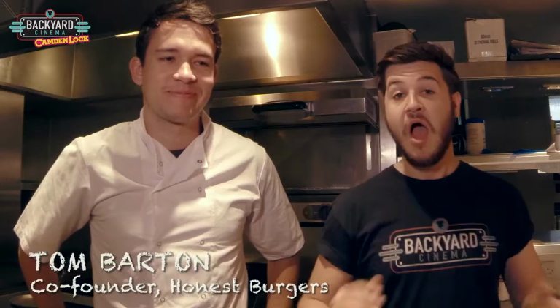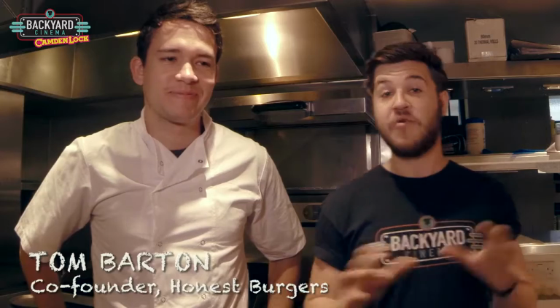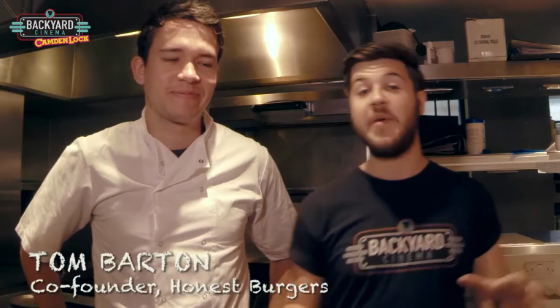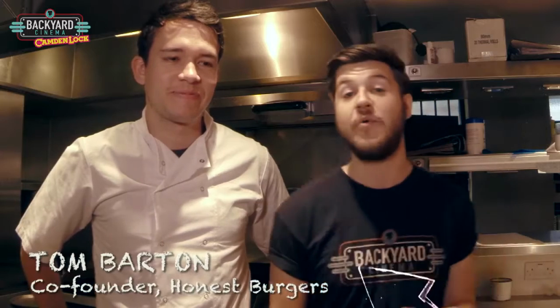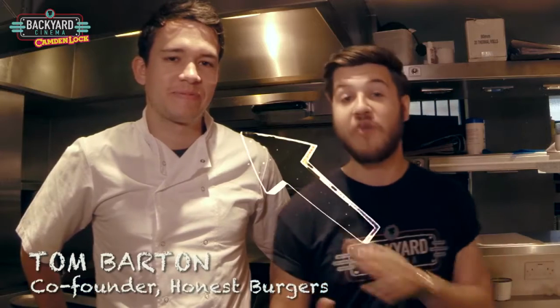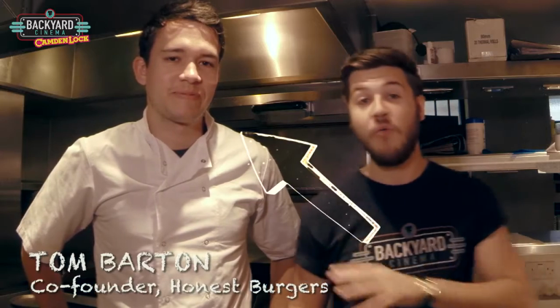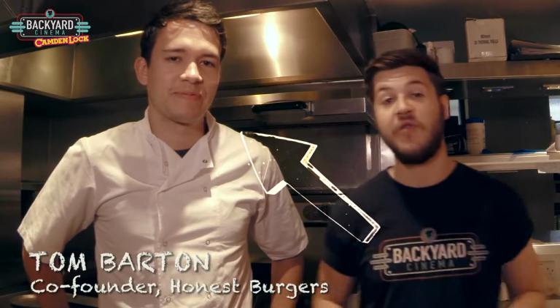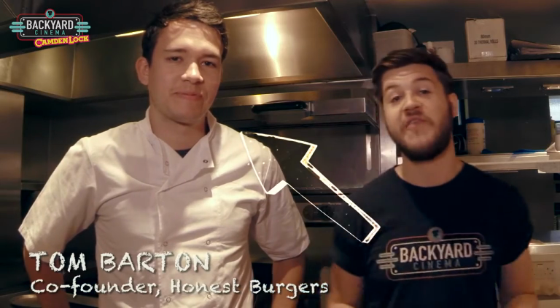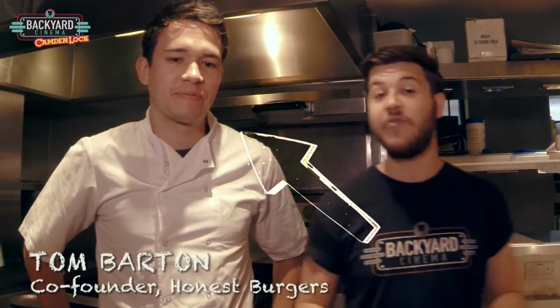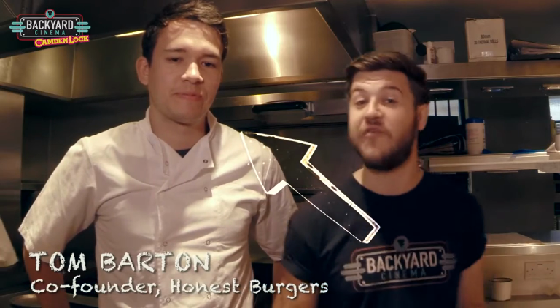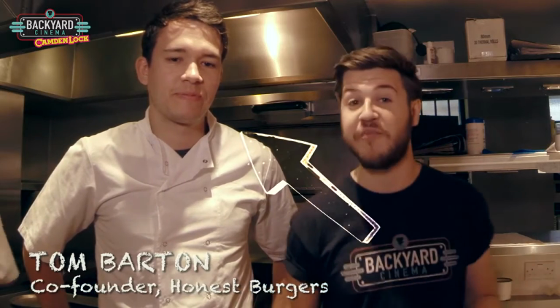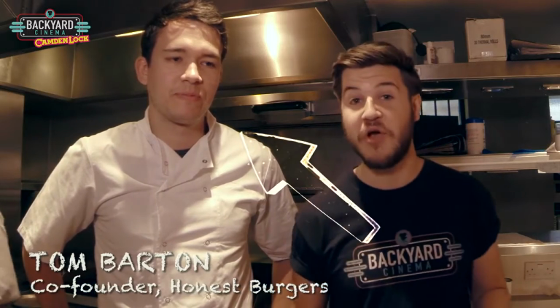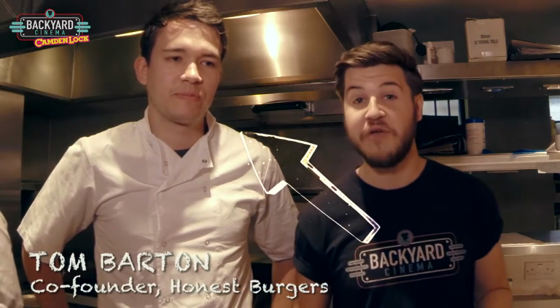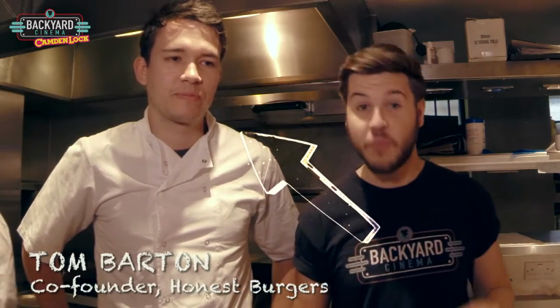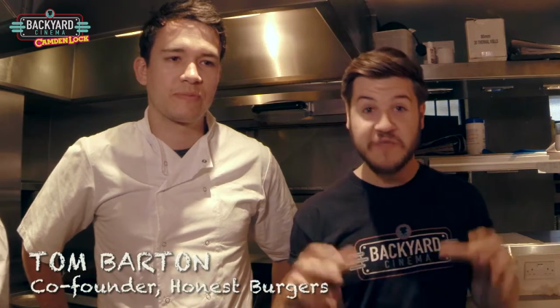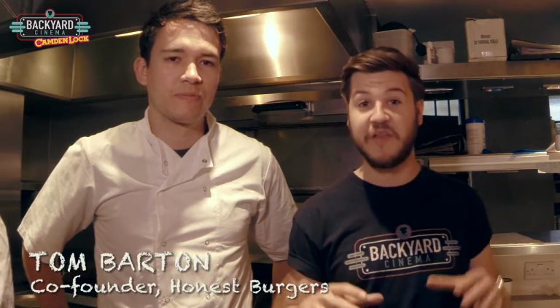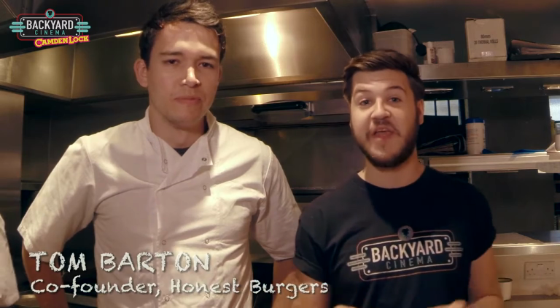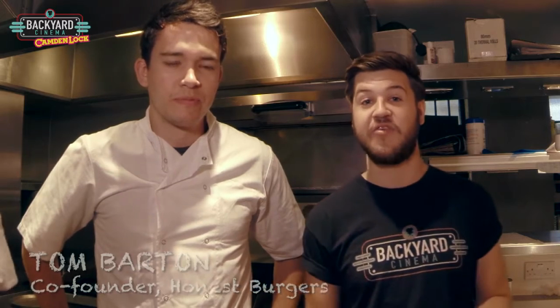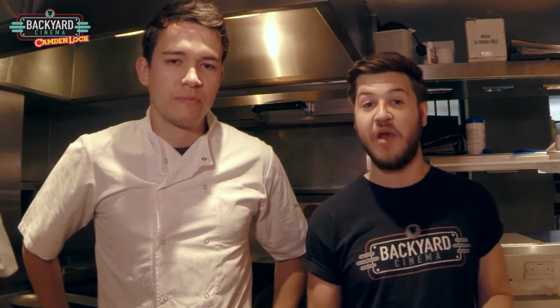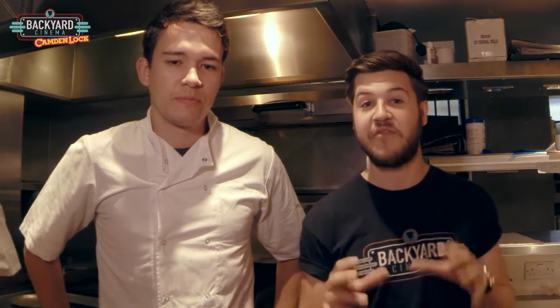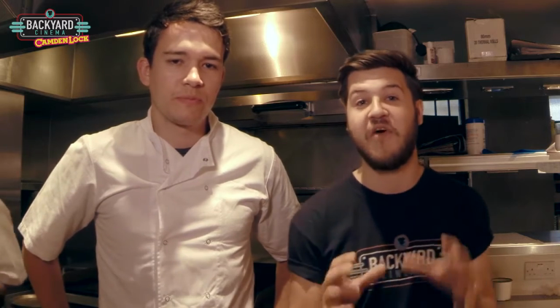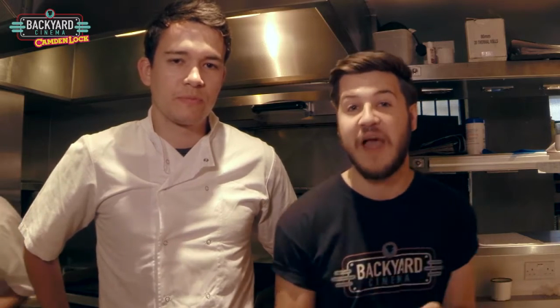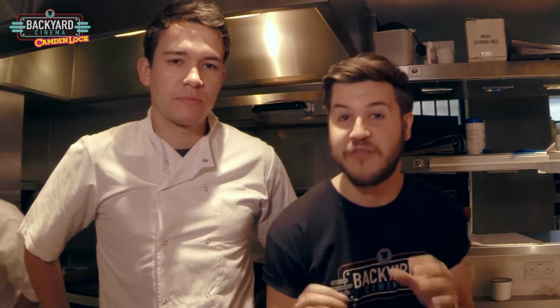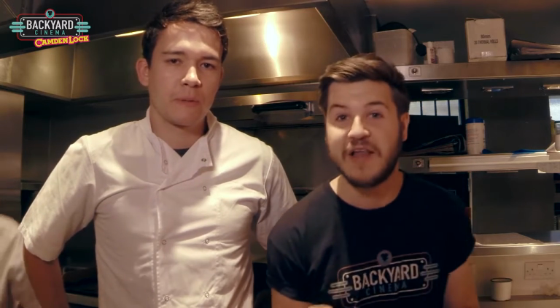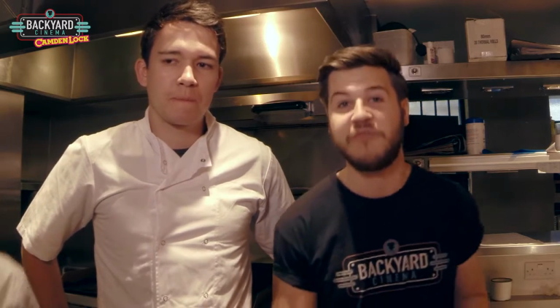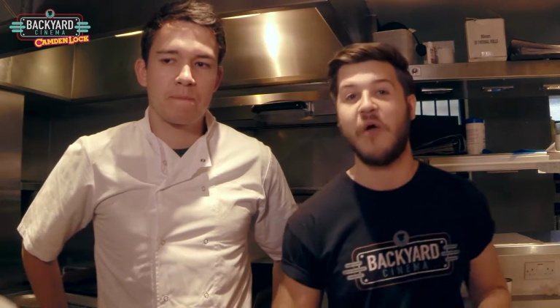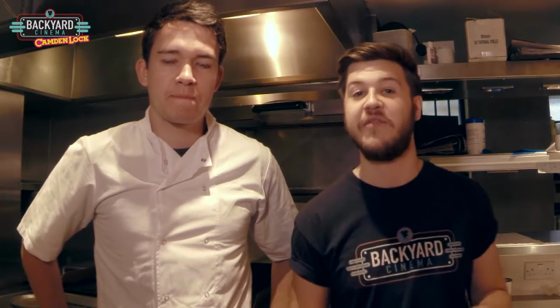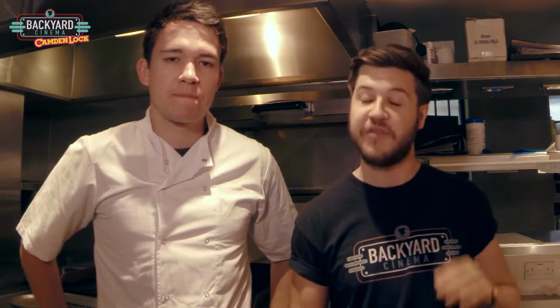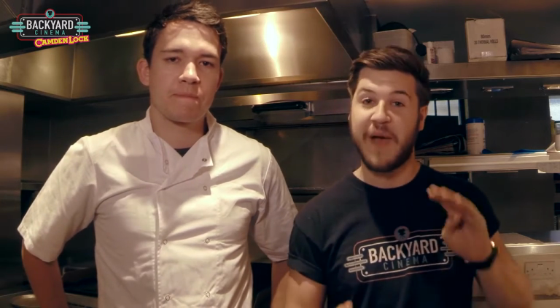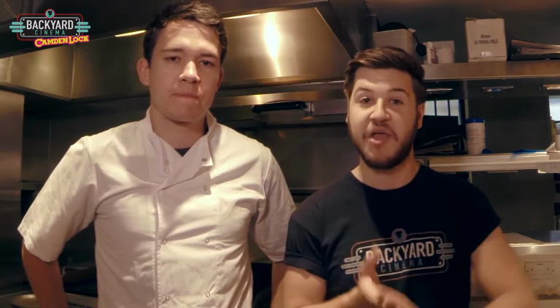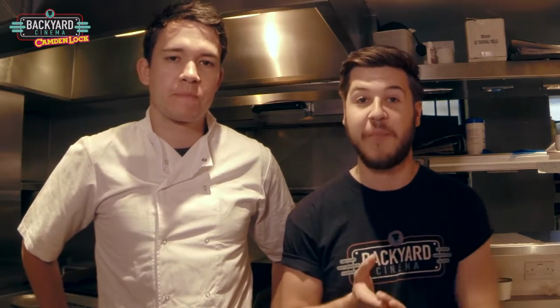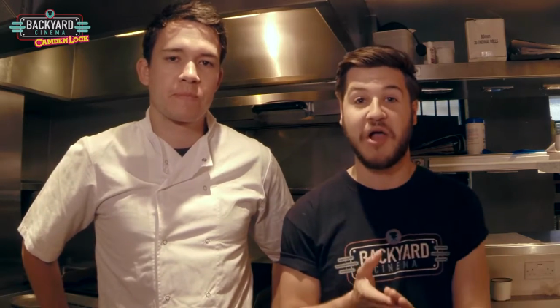So I'm here with Tom, one of the founders of Honest Burgers. We're down in the kitchen and we're going to find out exactly what's going into this Backyard Burger.